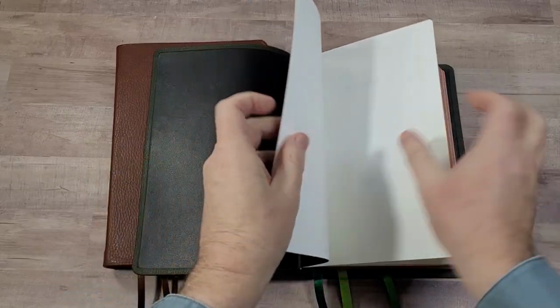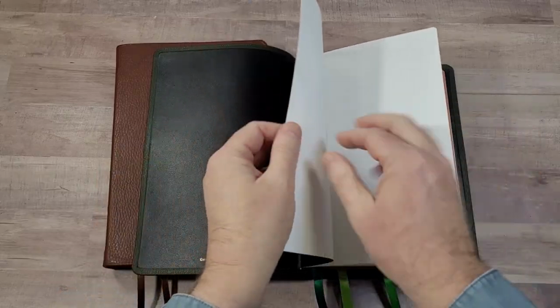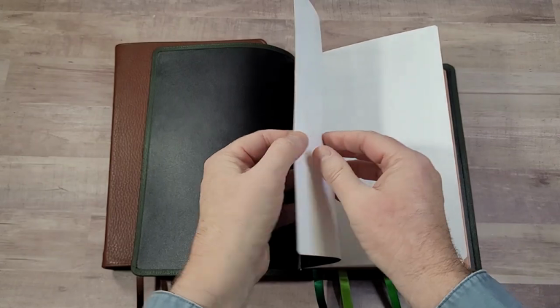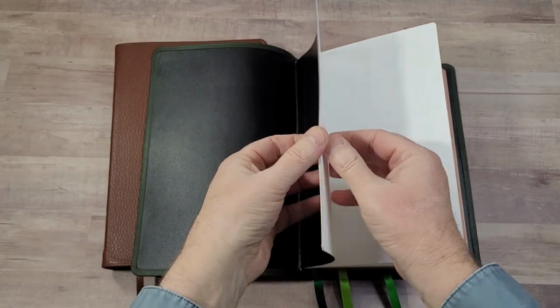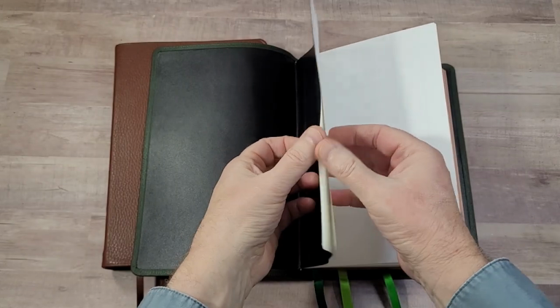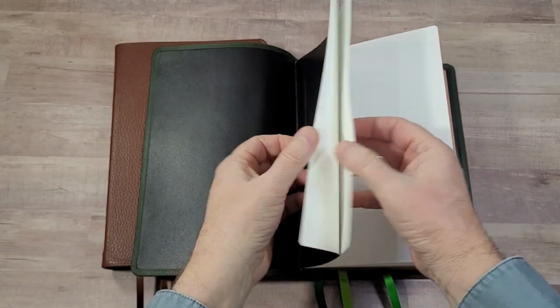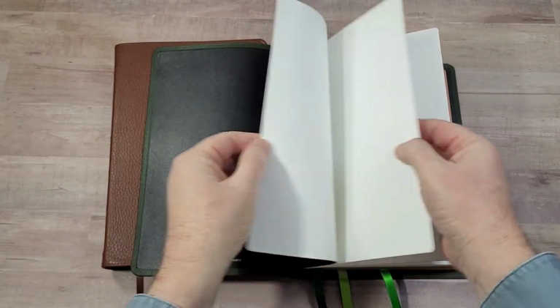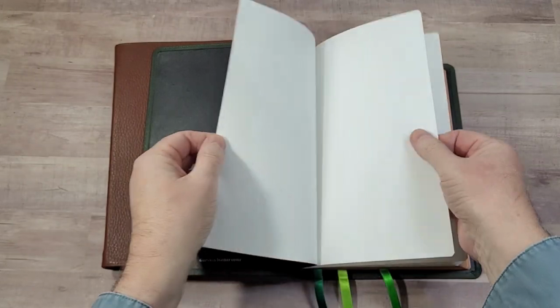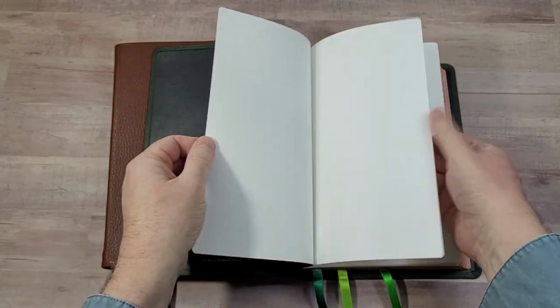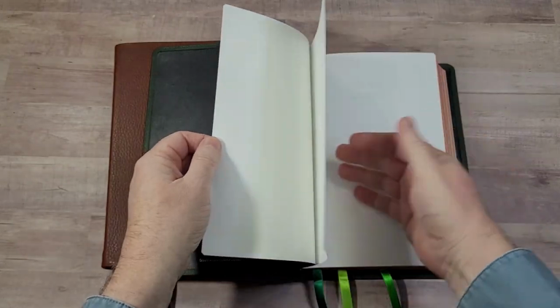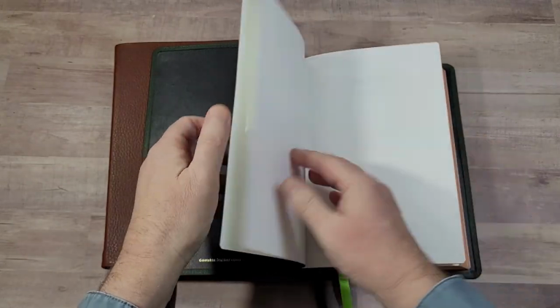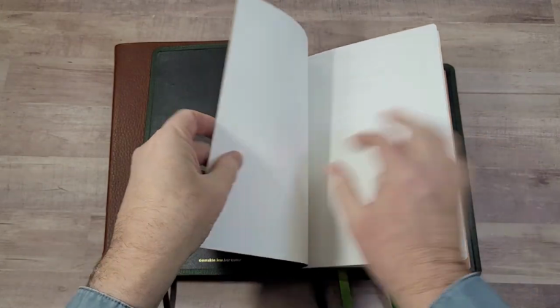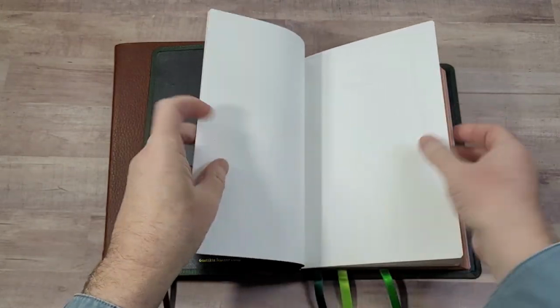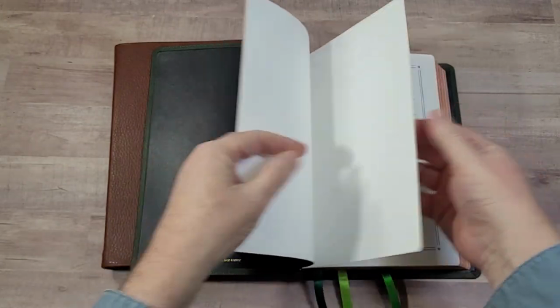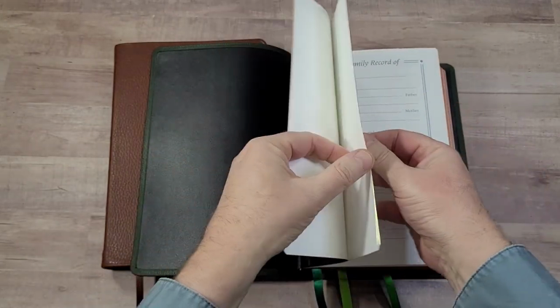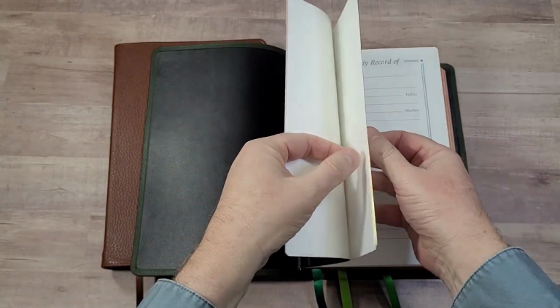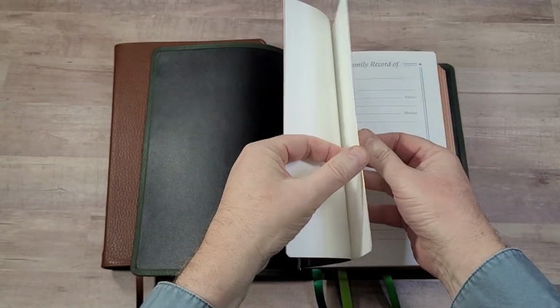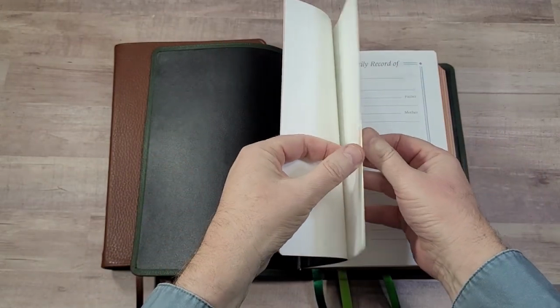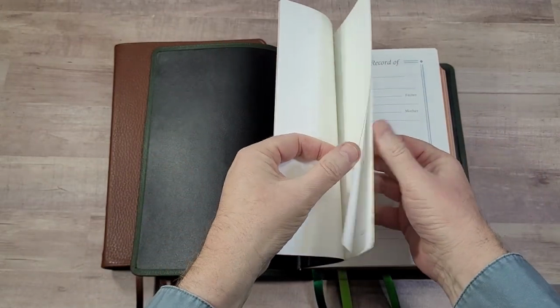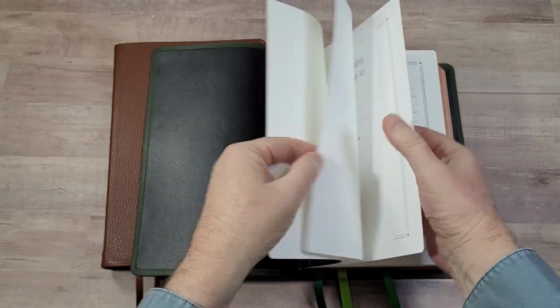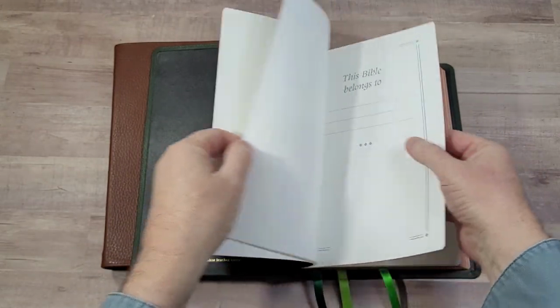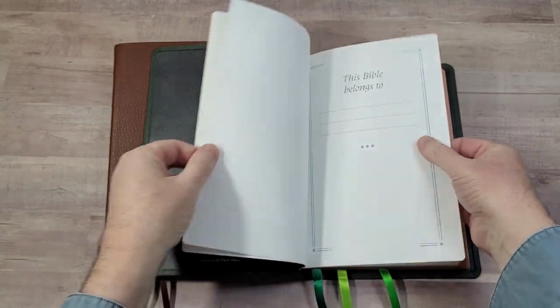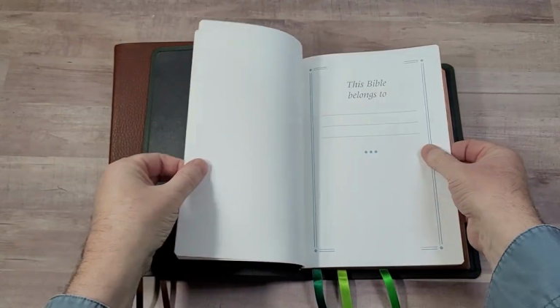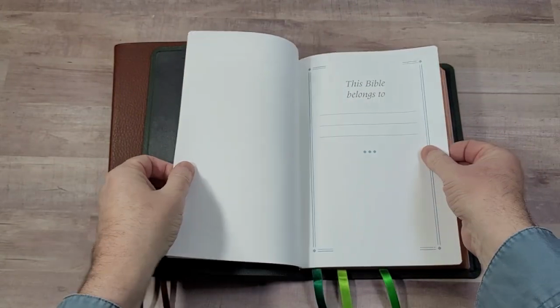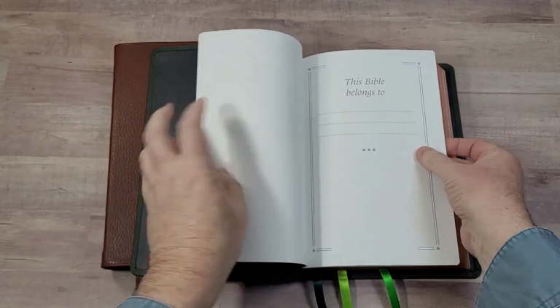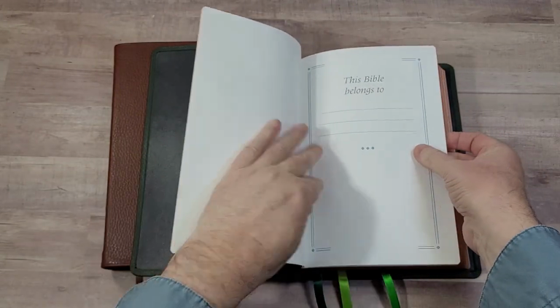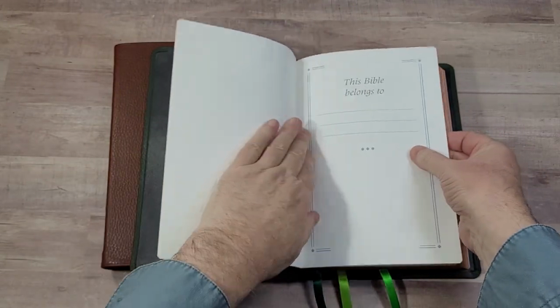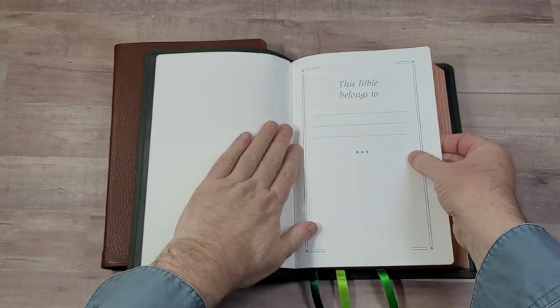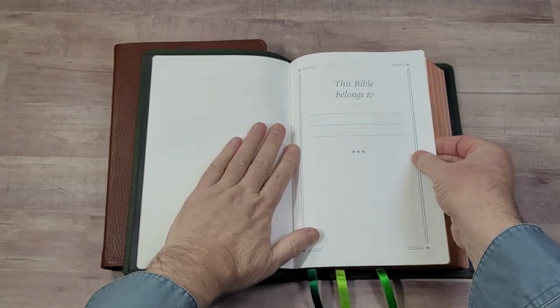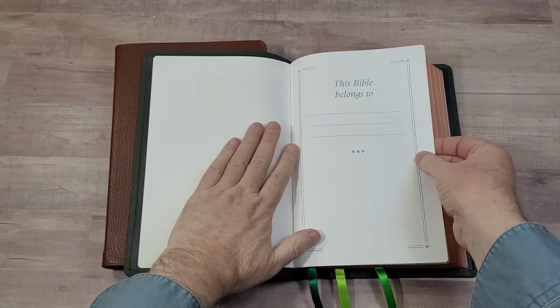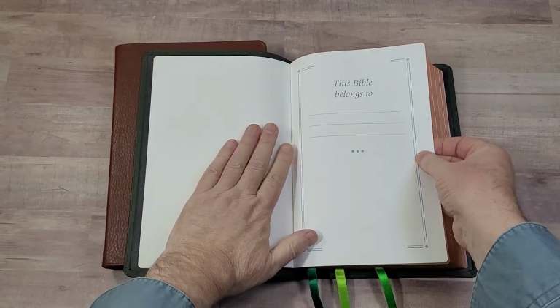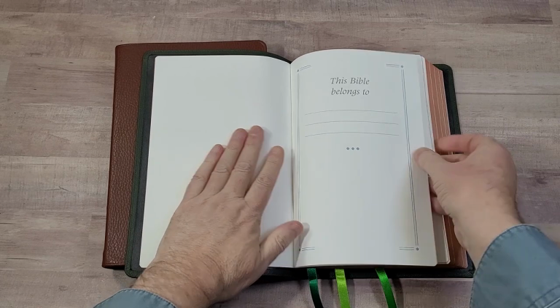We have several end sheets to help give it structure, and then a presentation page.